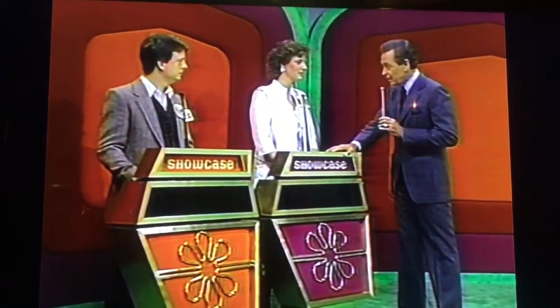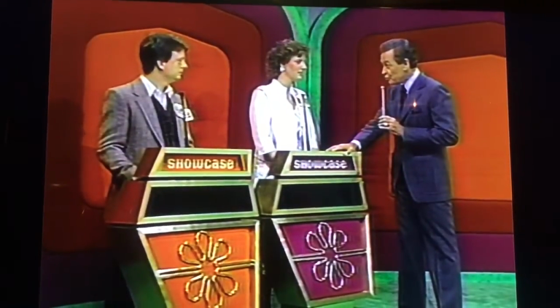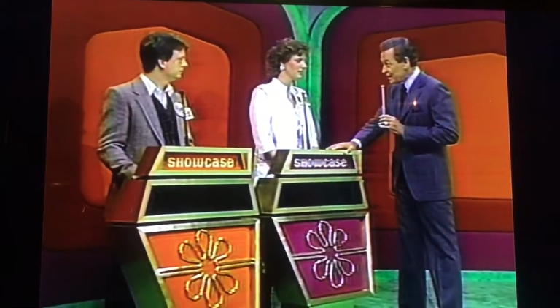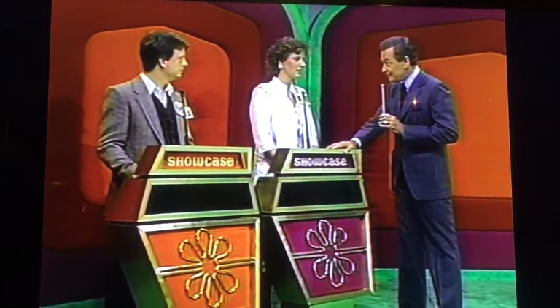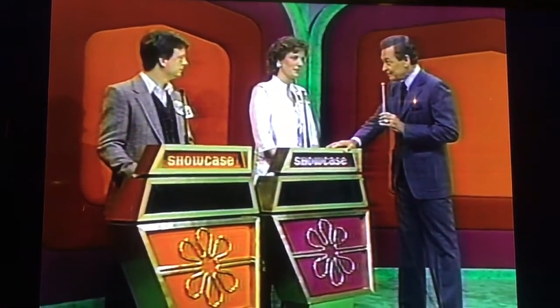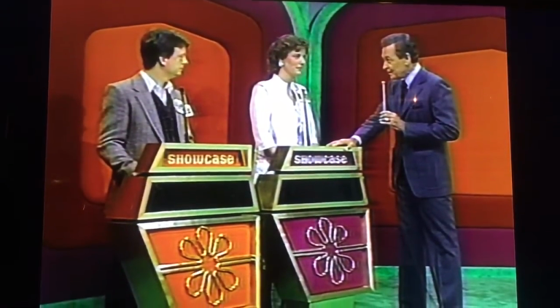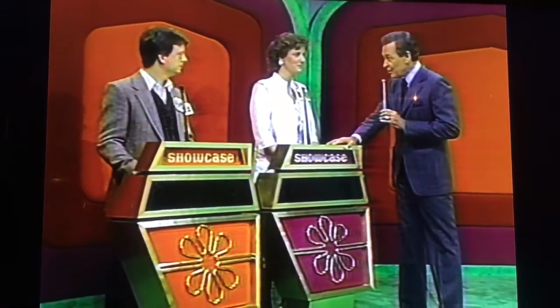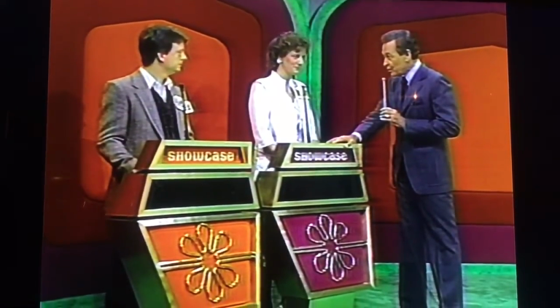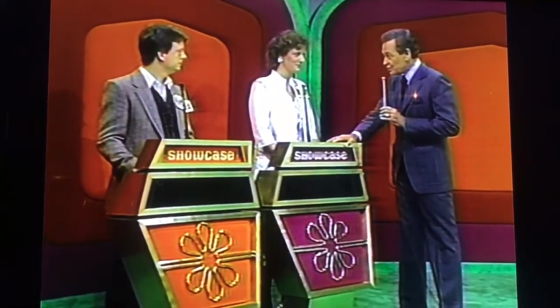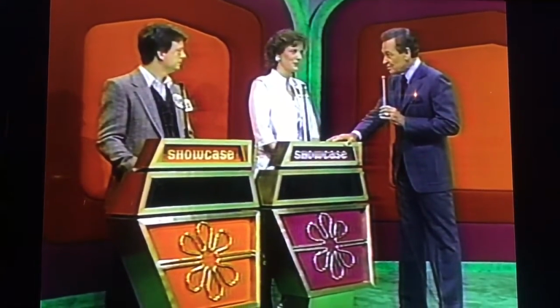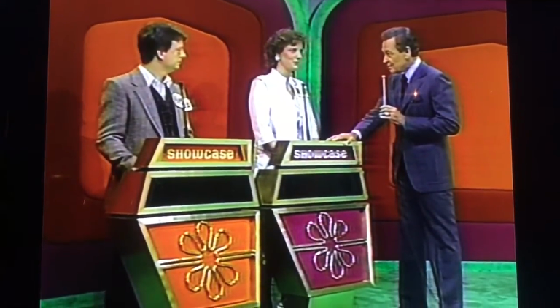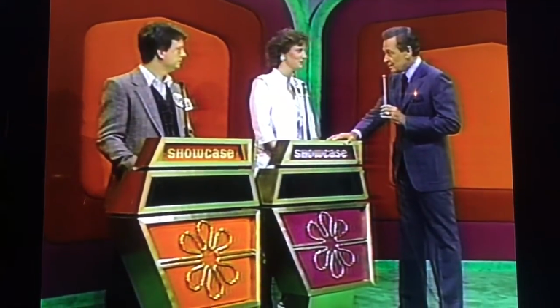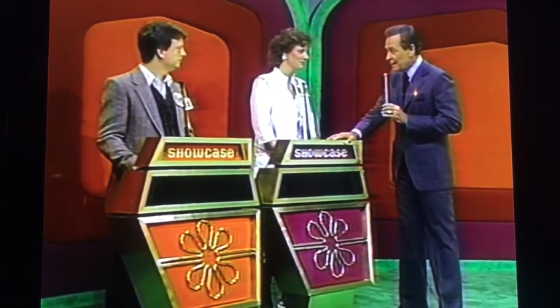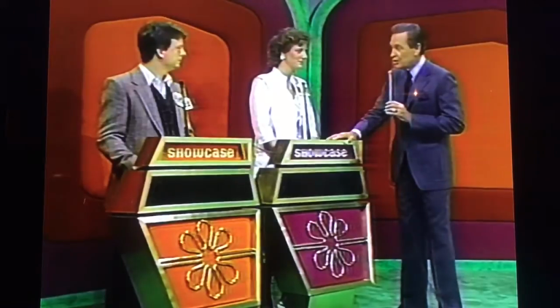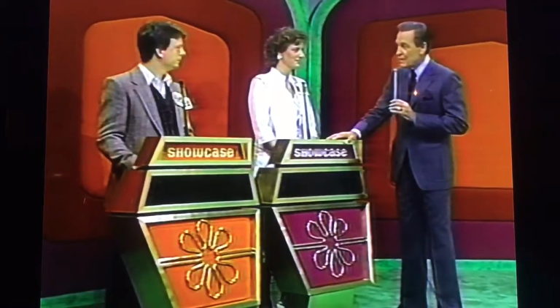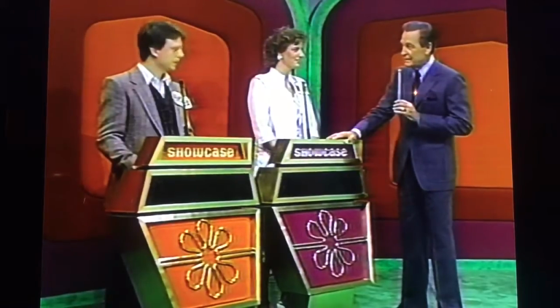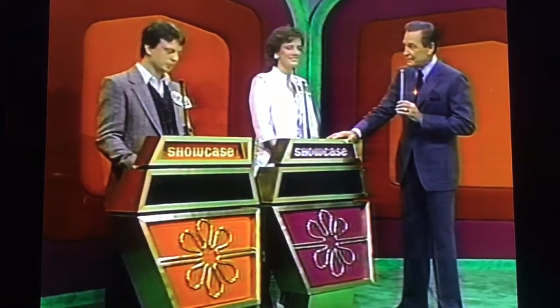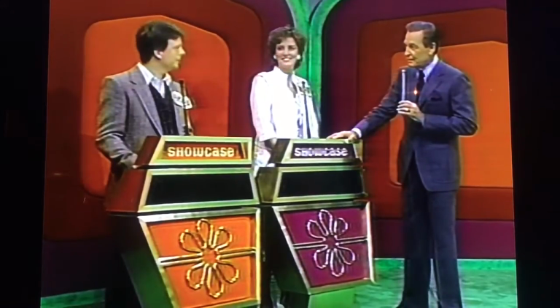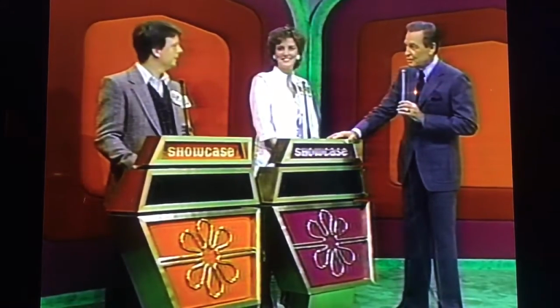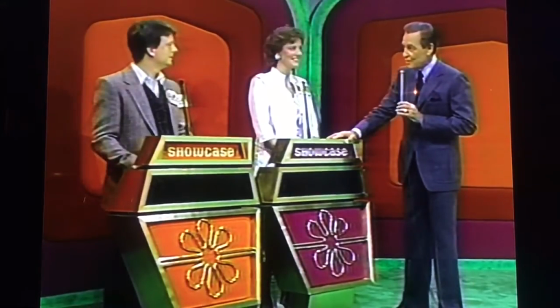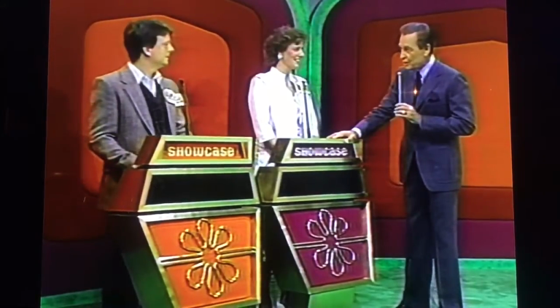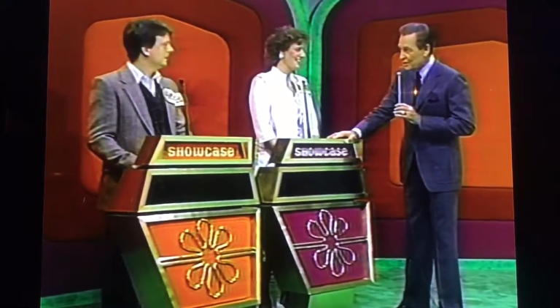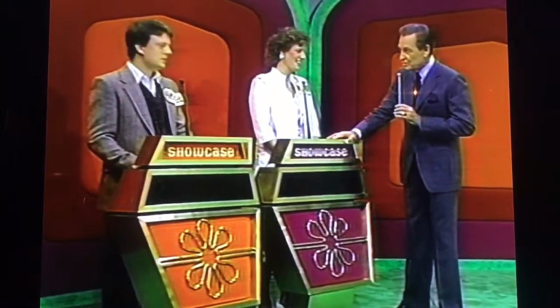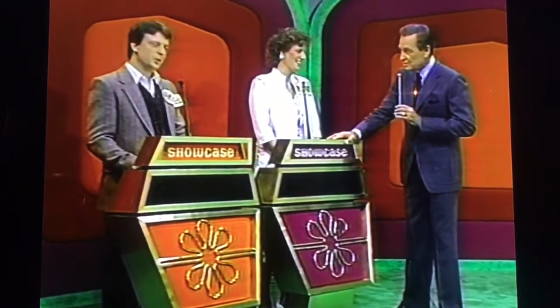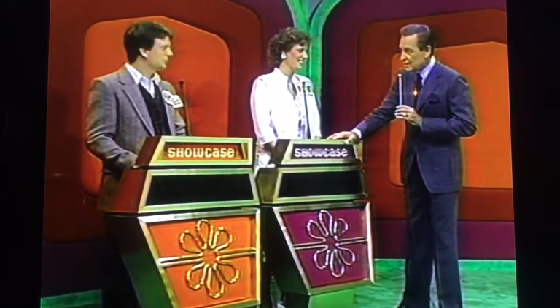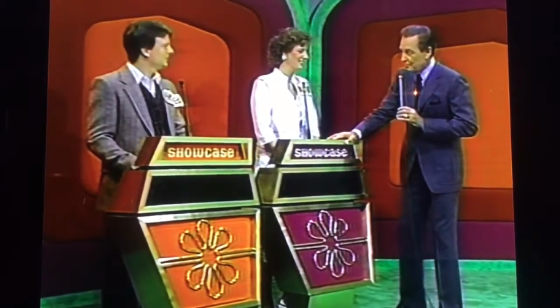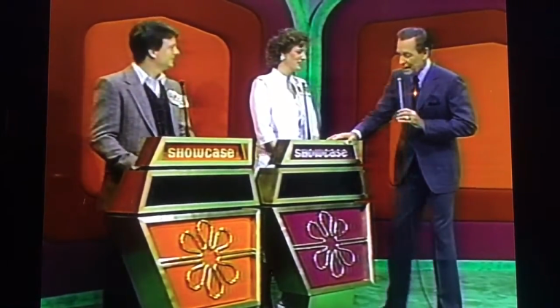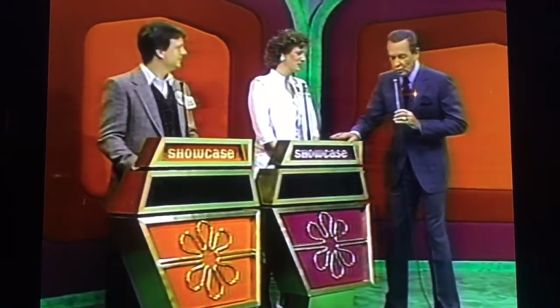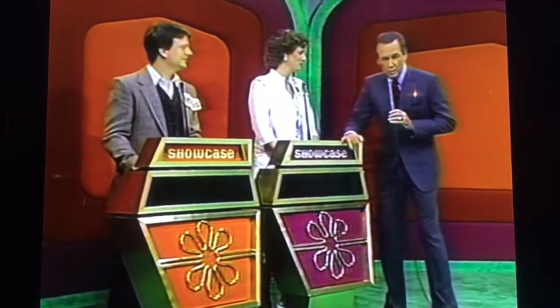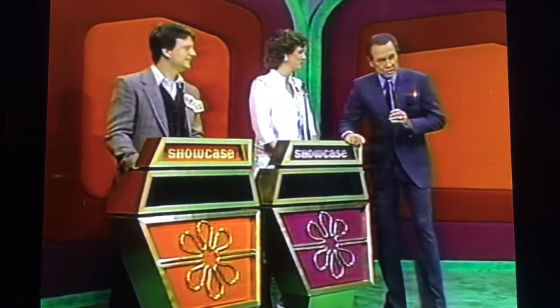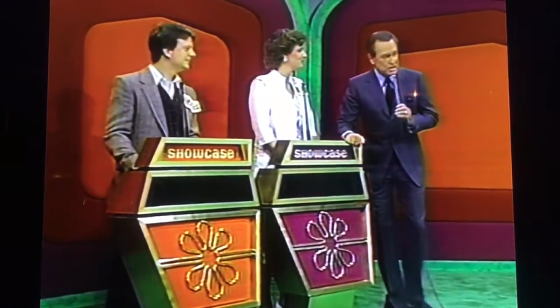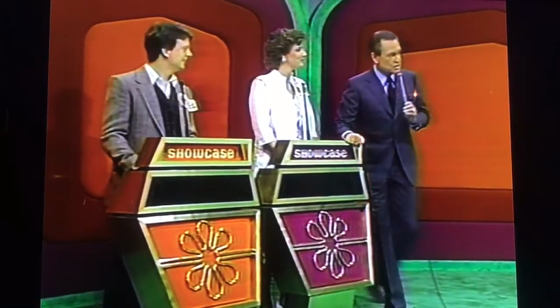Are you ready? Ready. Do you have any questions? Yes, sir. Michael, are you ready? I'm ready. Do you have any questions? No, sir. My only question is, where is showcase number one?